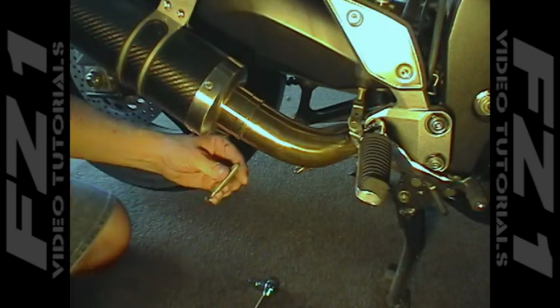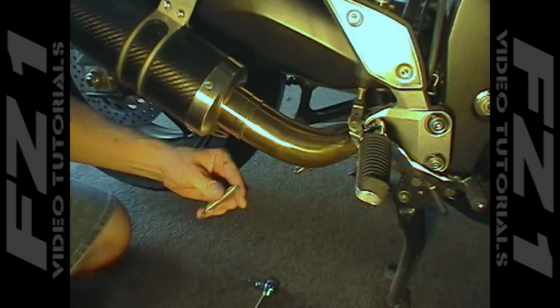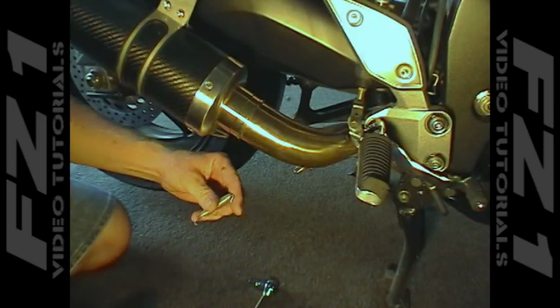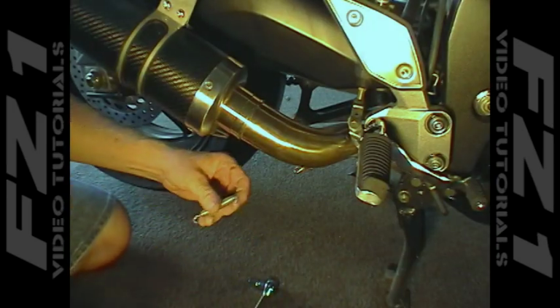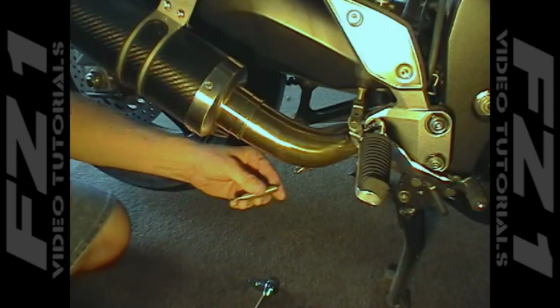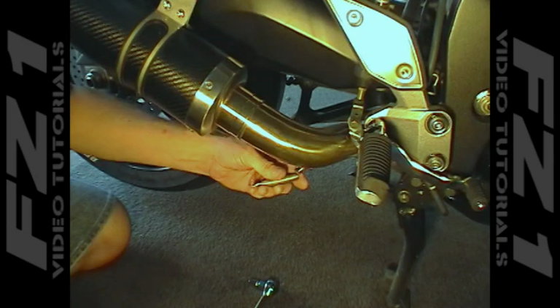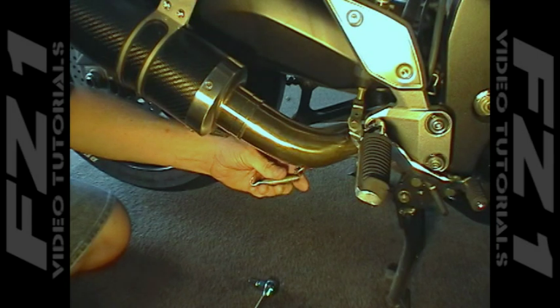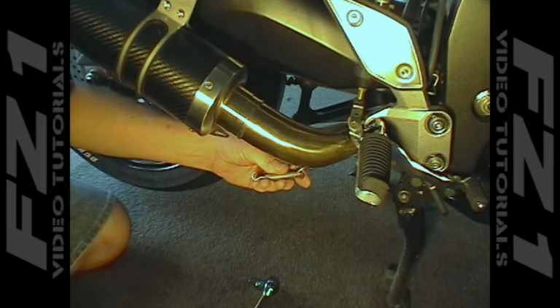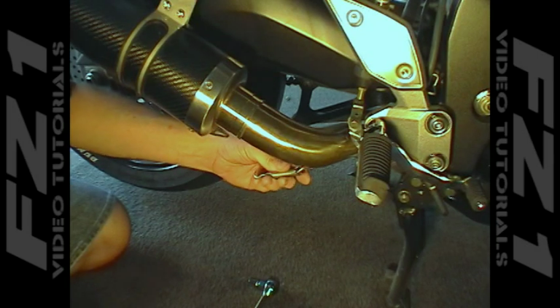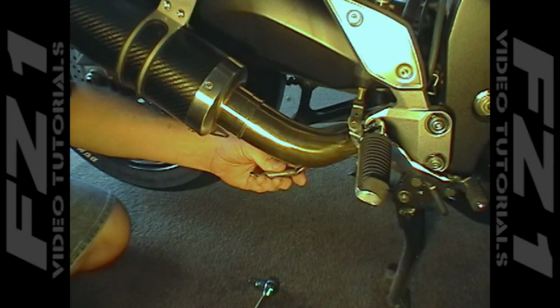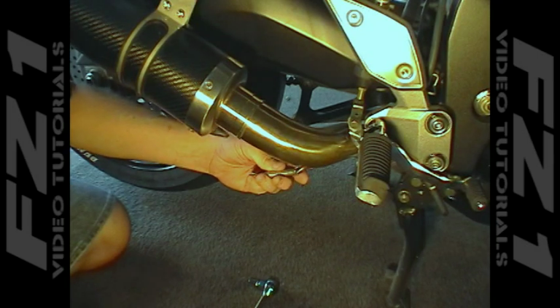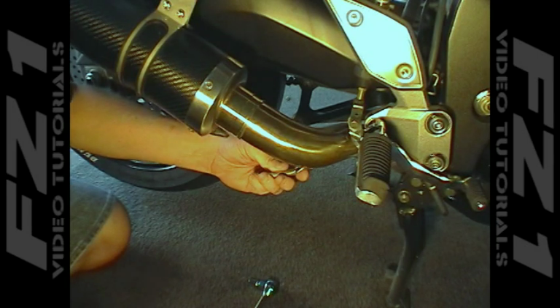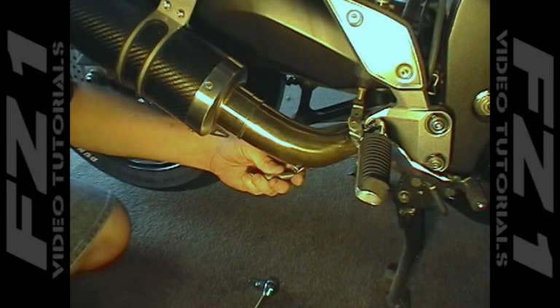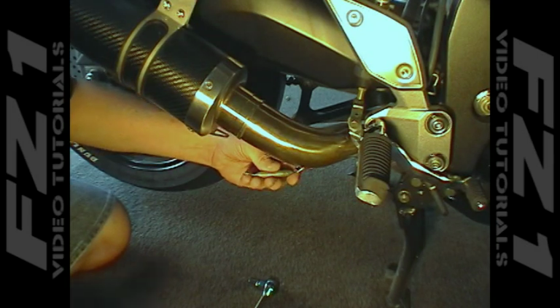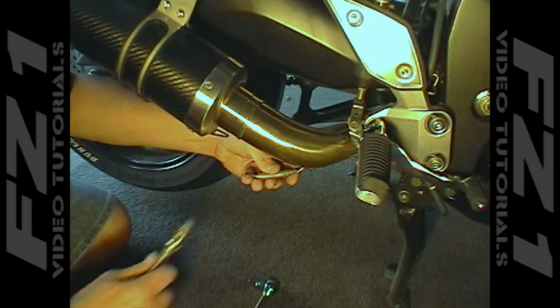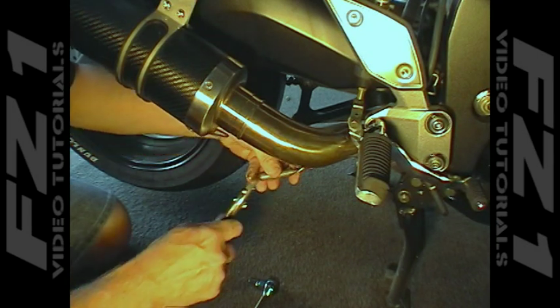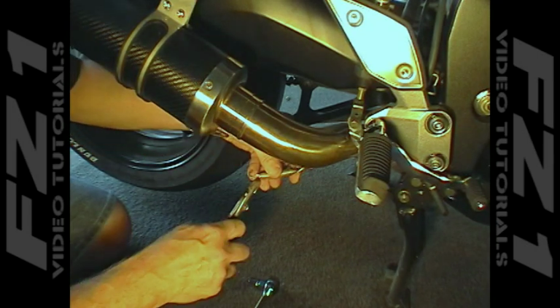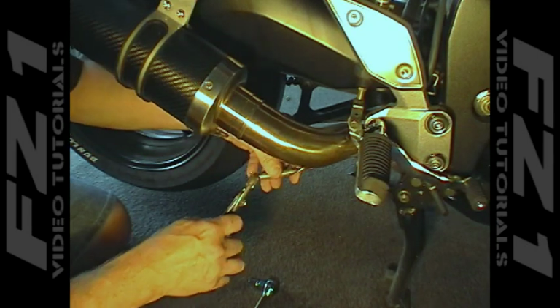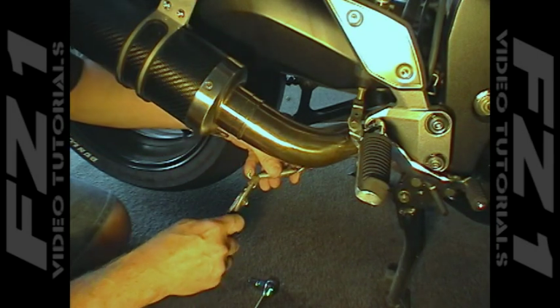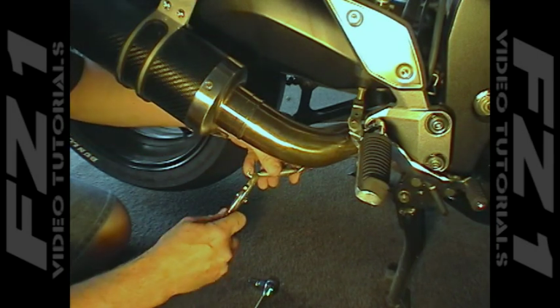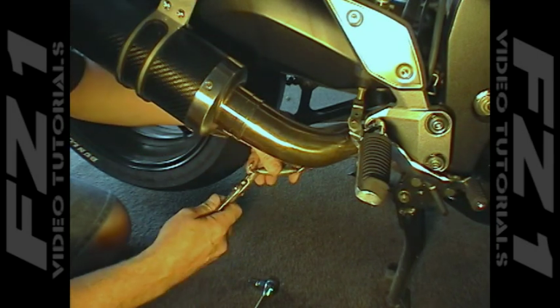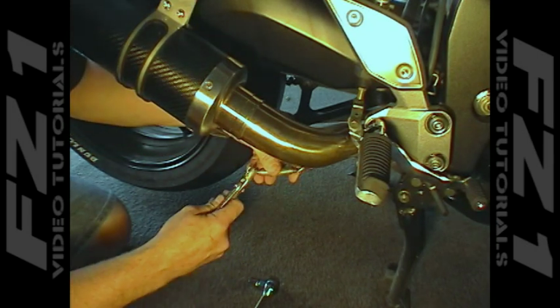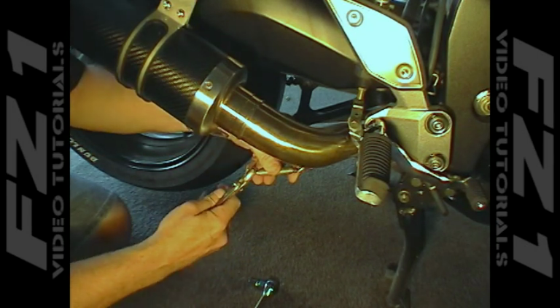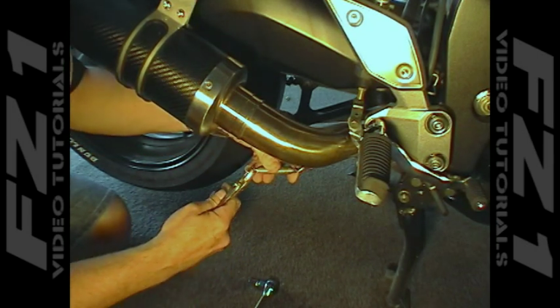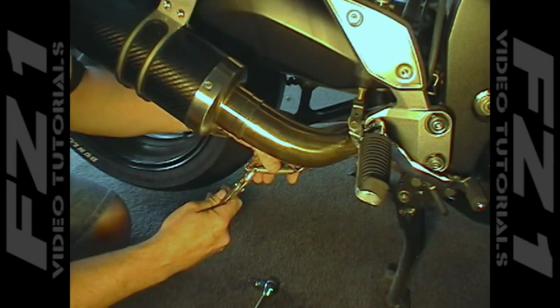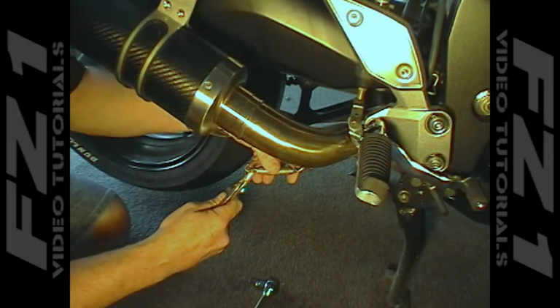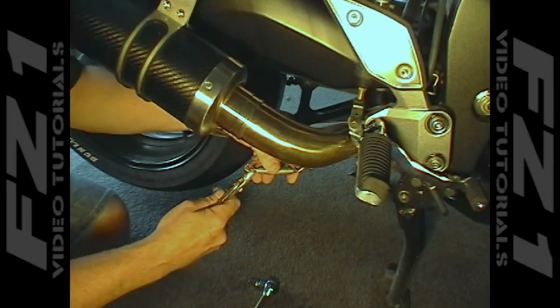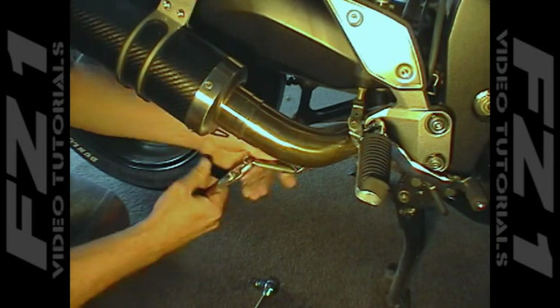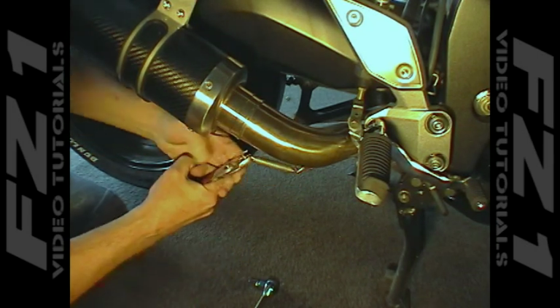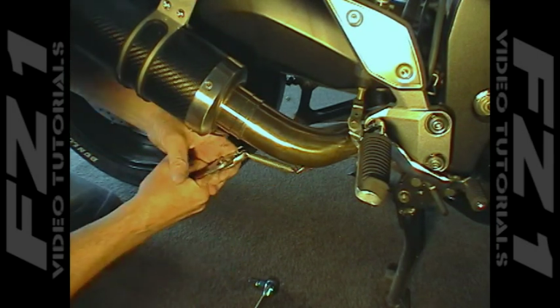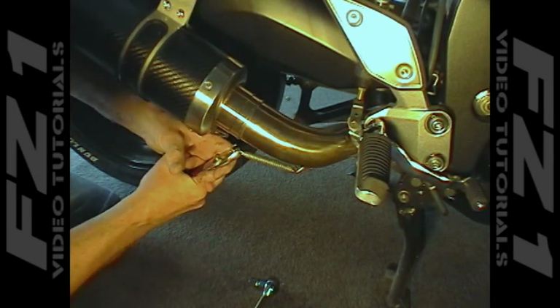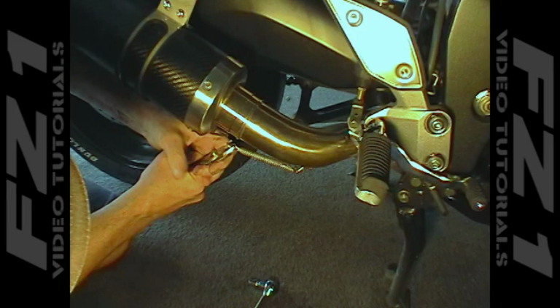On the MIVV, the muffler is secured to the mid-pipe via a small tension spring. Put it on there. That's it — this job is done.